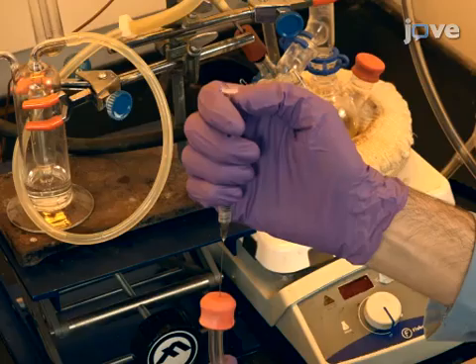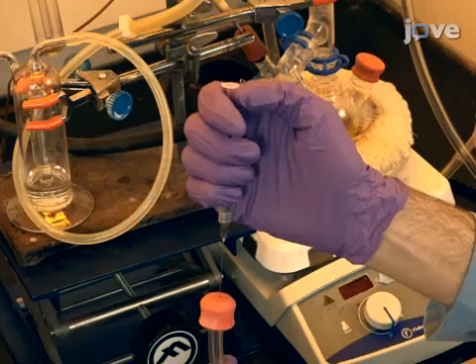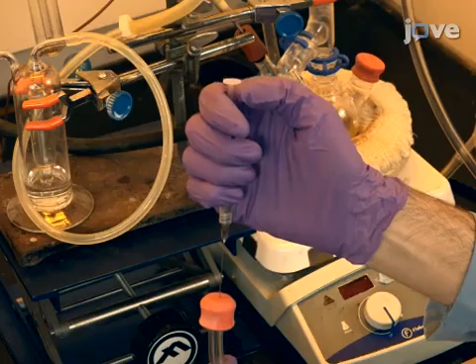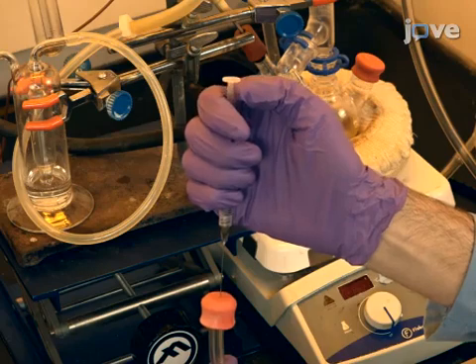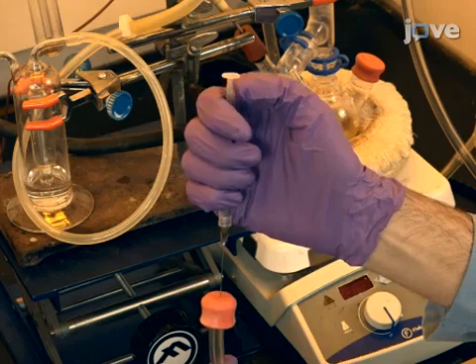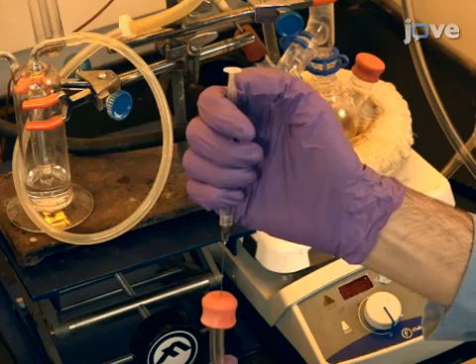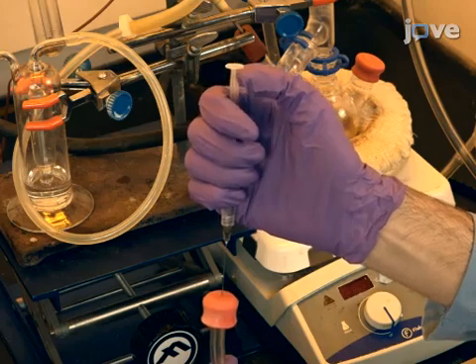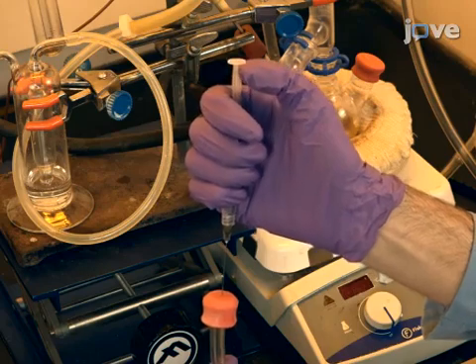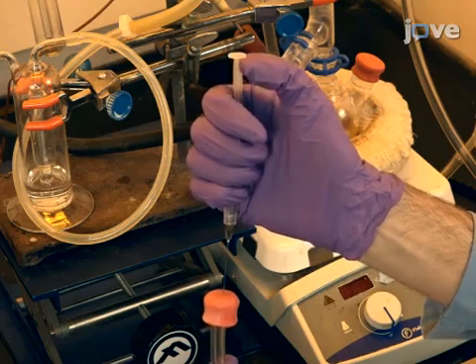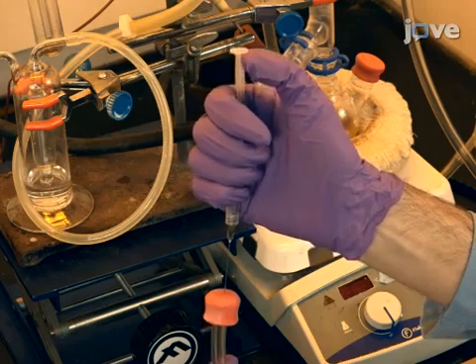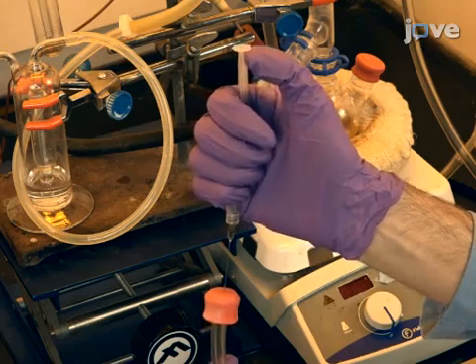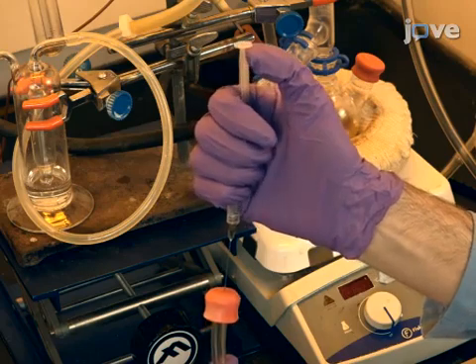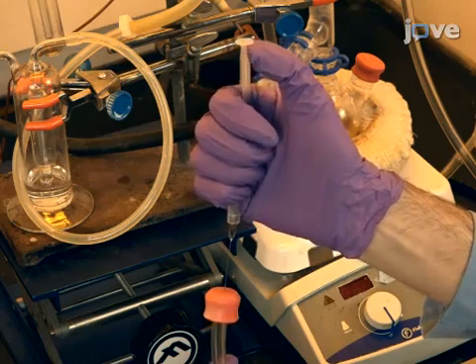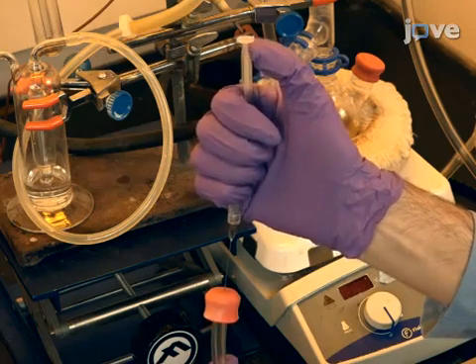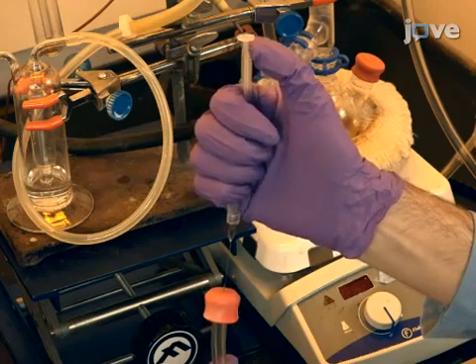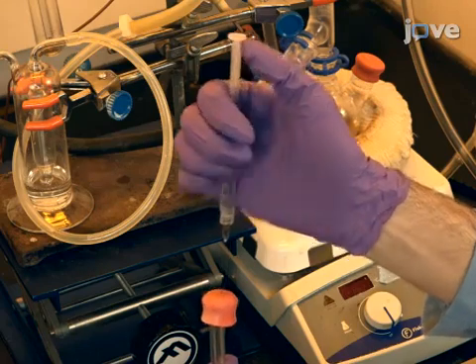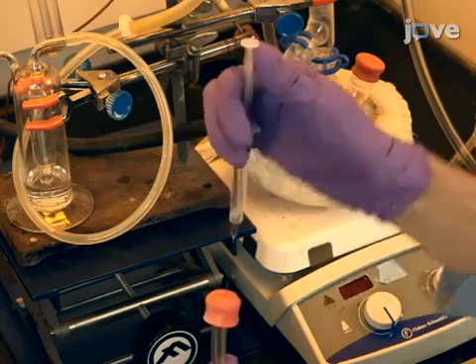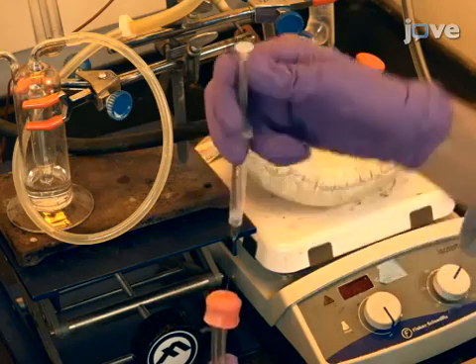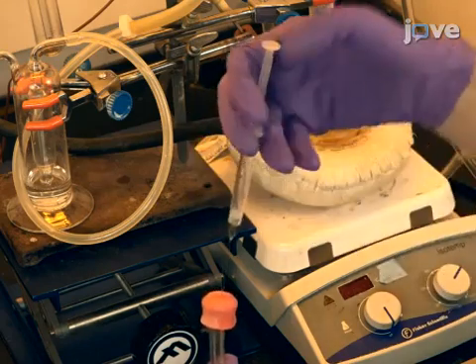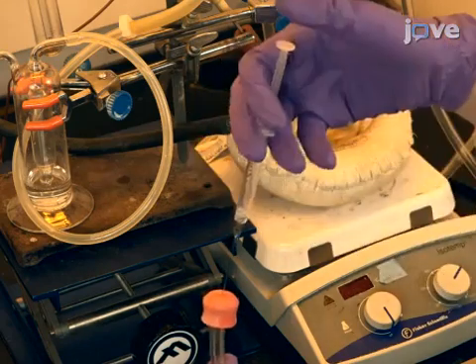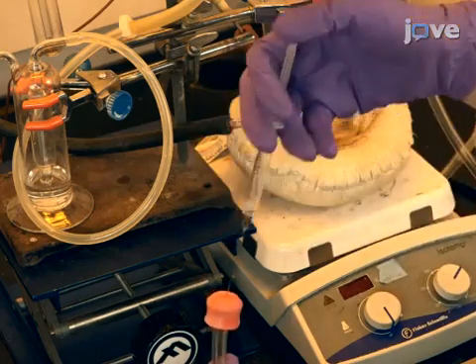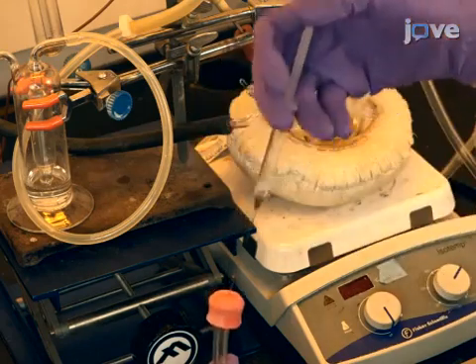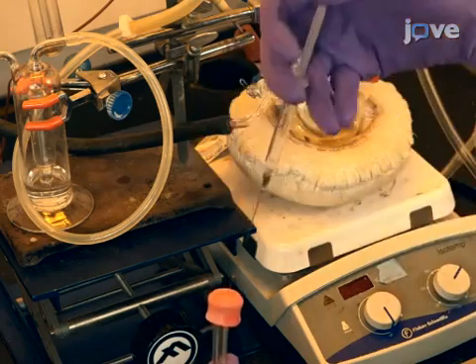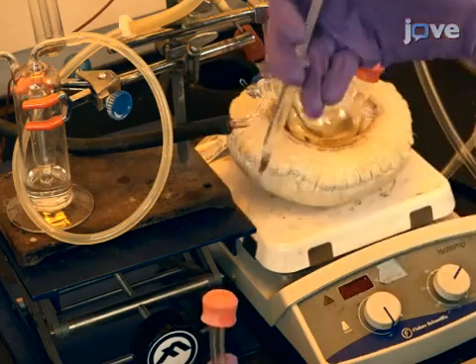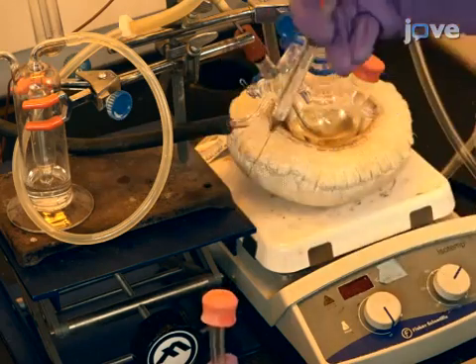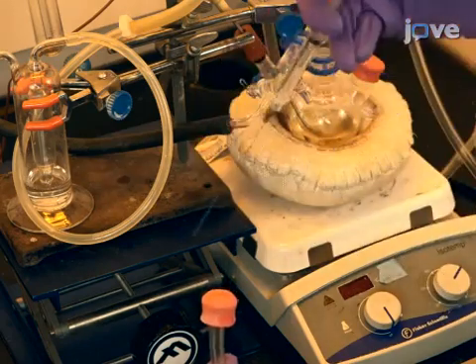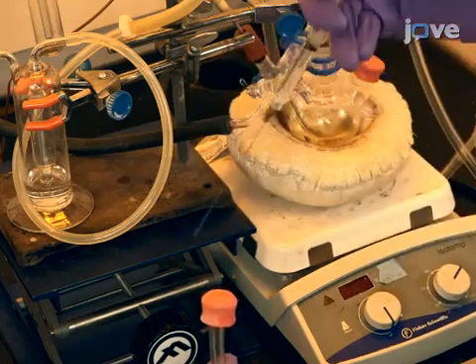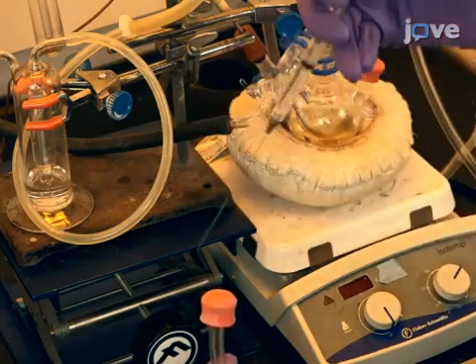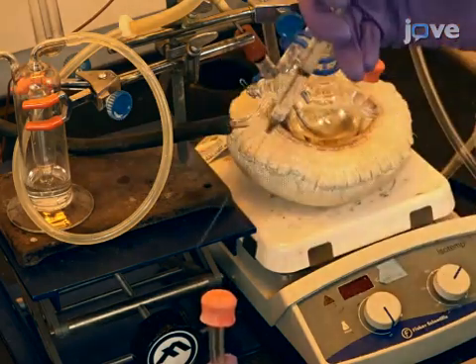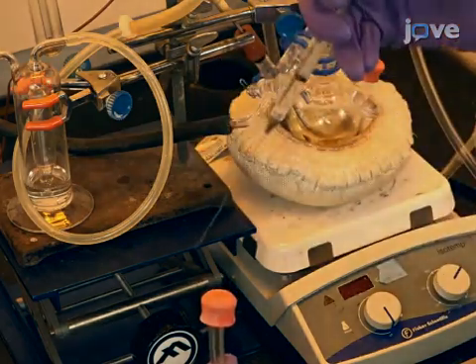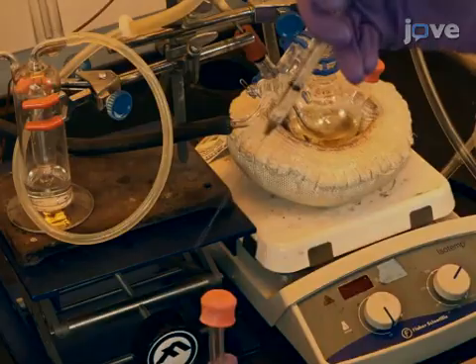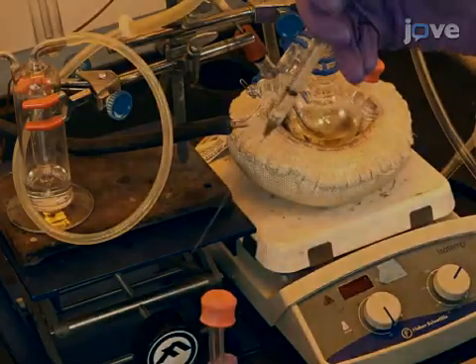Next, purge a disposable 3-milliliter plastic syringe and 4-inch 22-gauge needle with nitrogen gas.